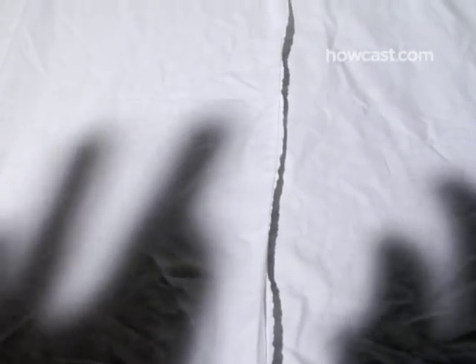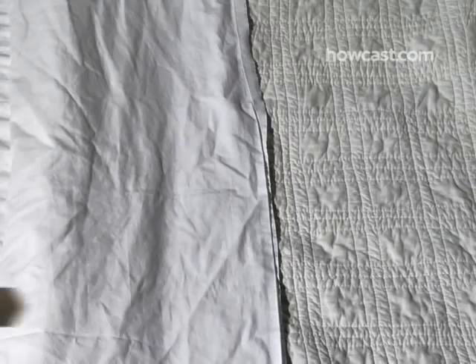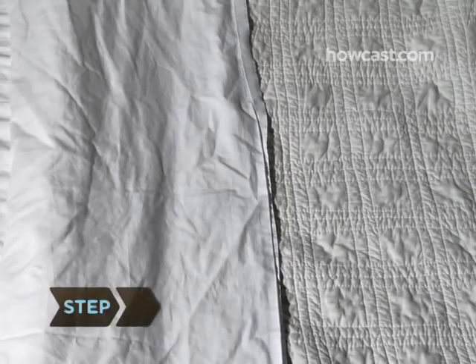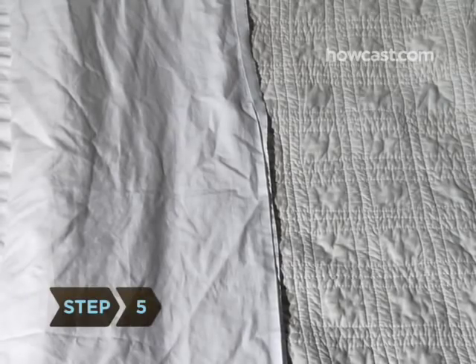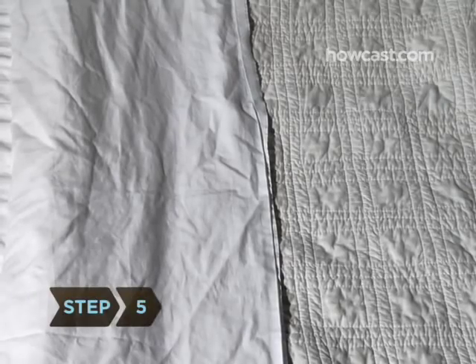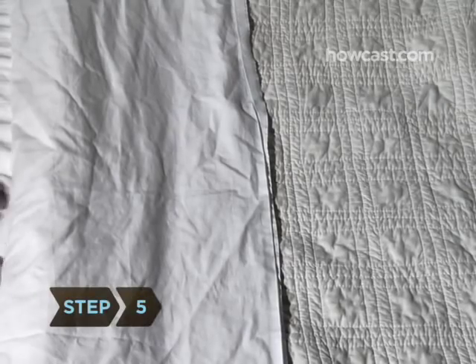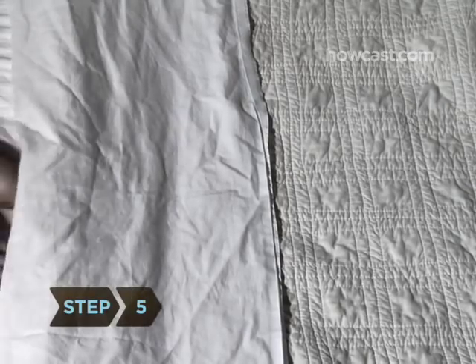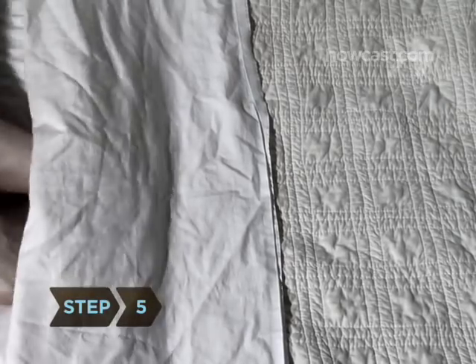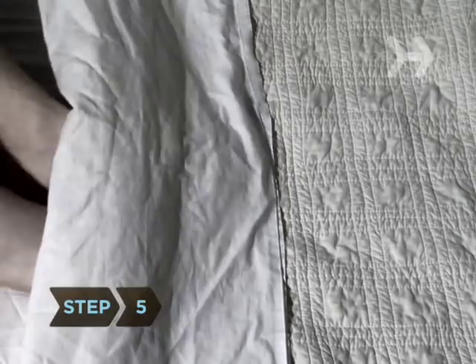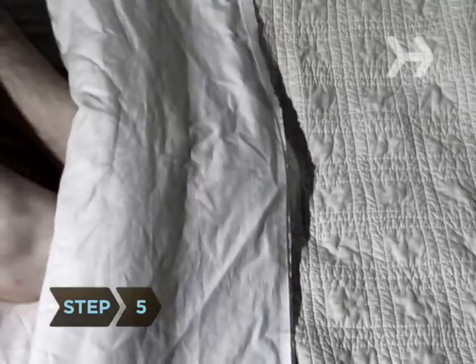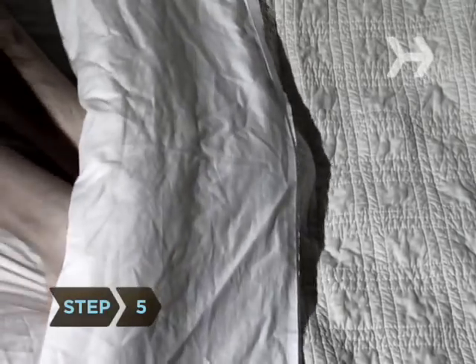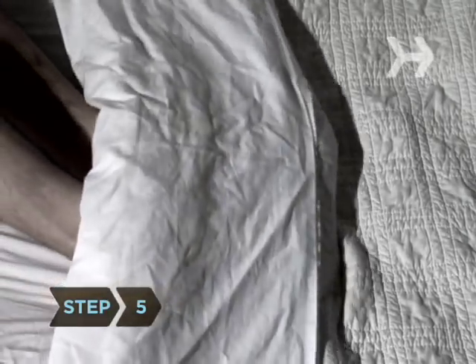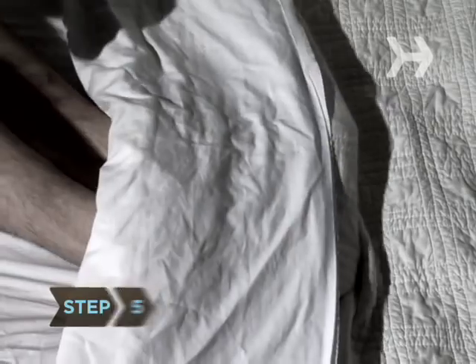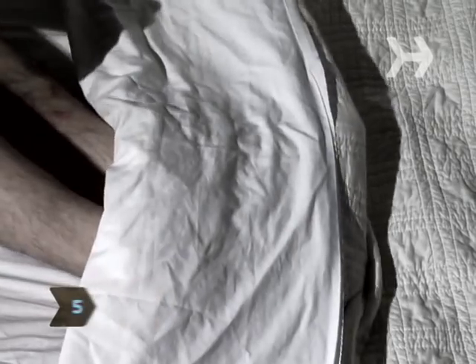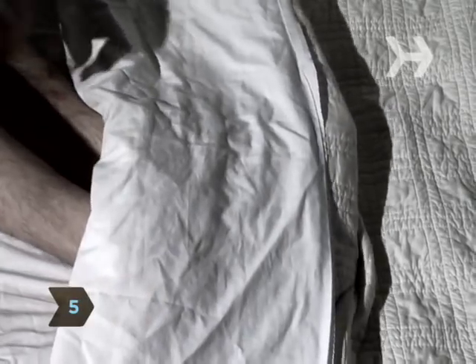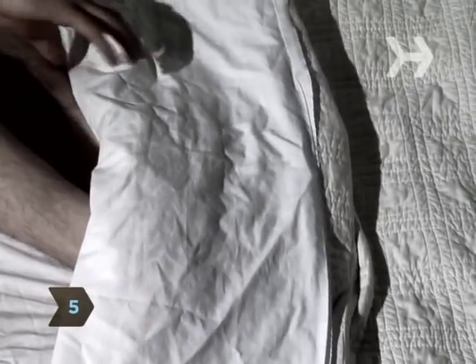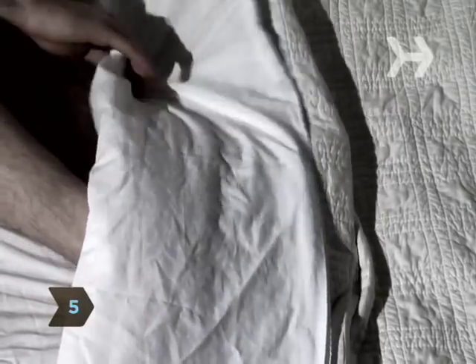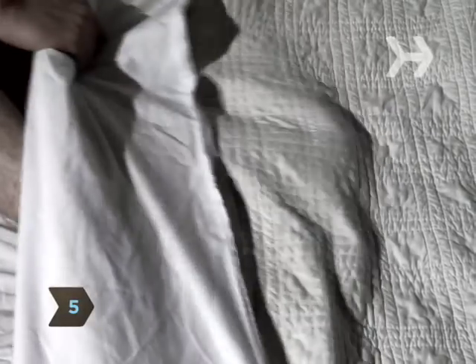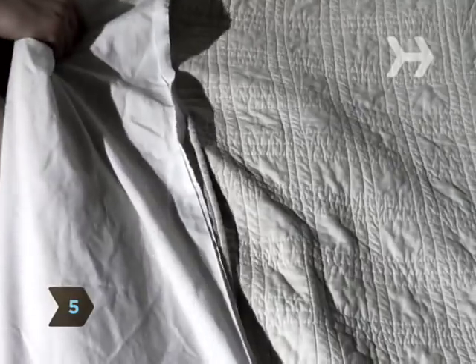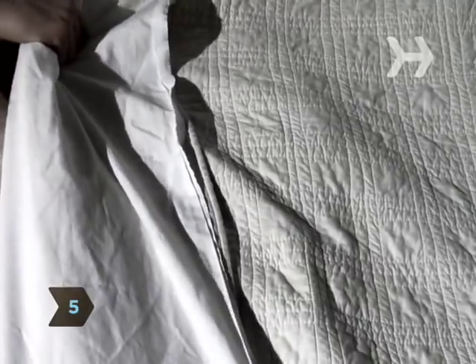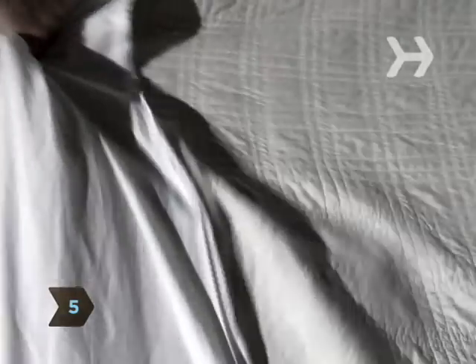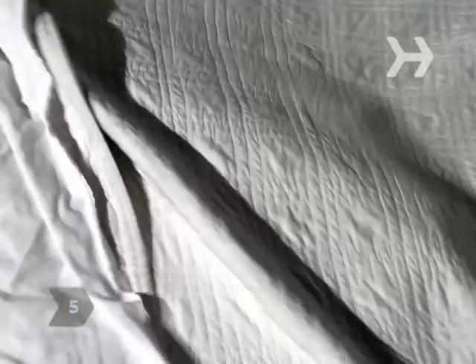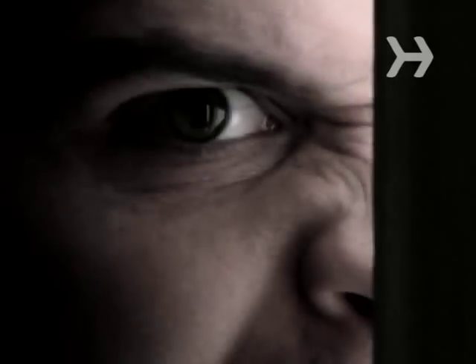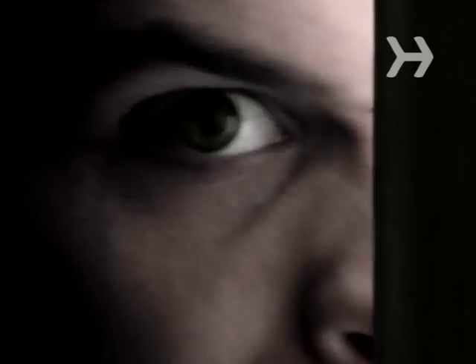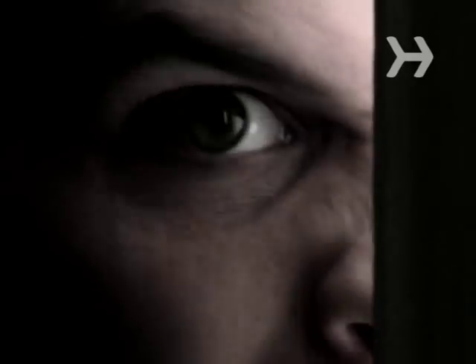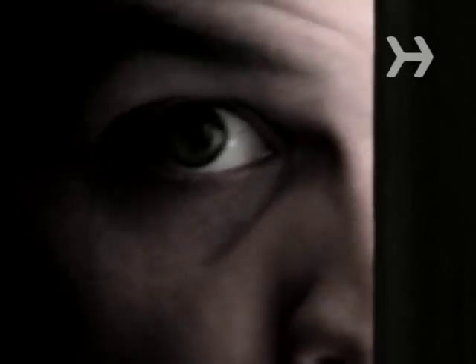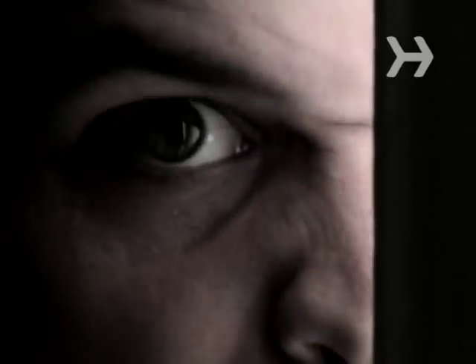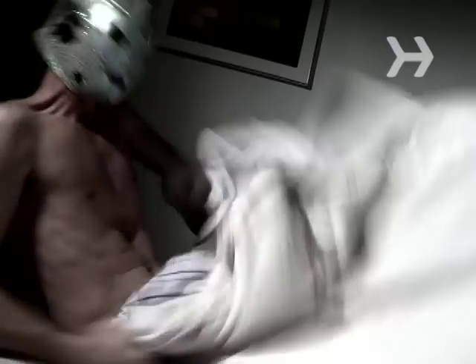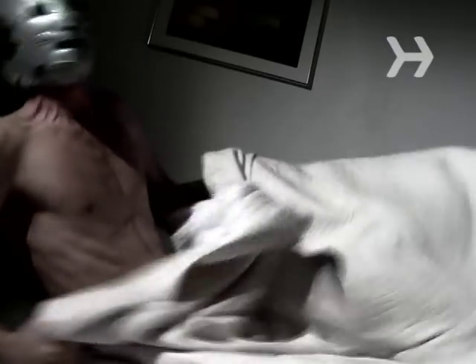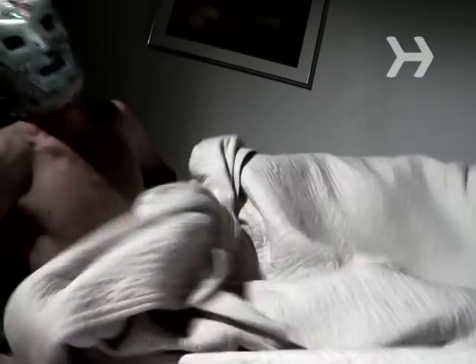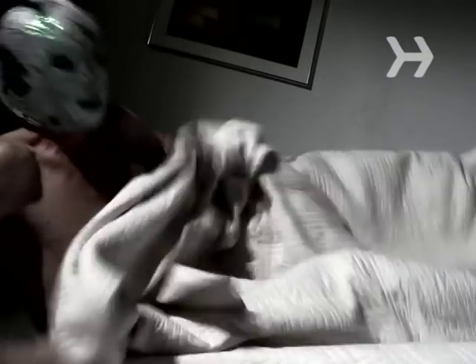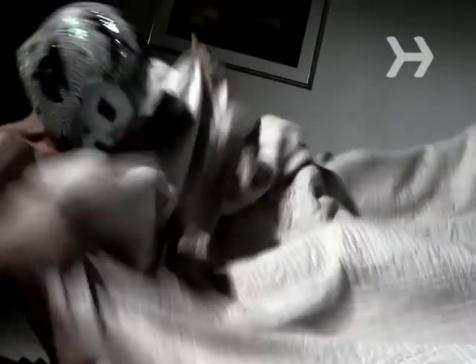Step 5: watch the person wrestle with the covers as he tries in vain to get under the blanket.